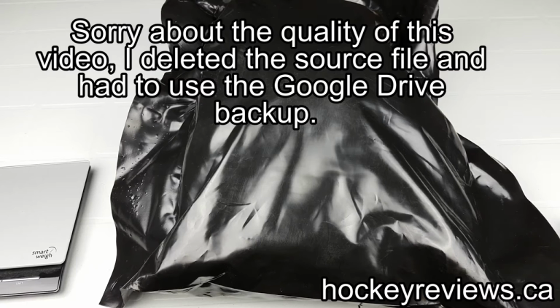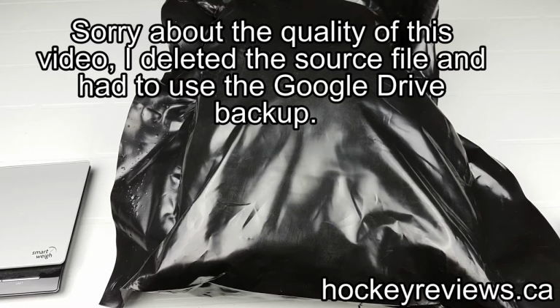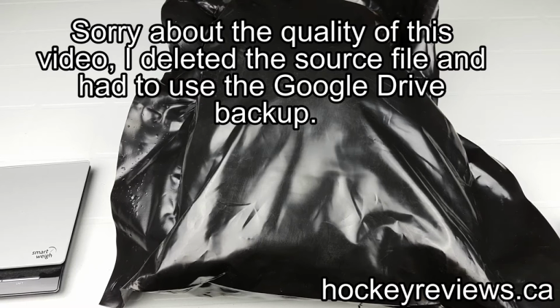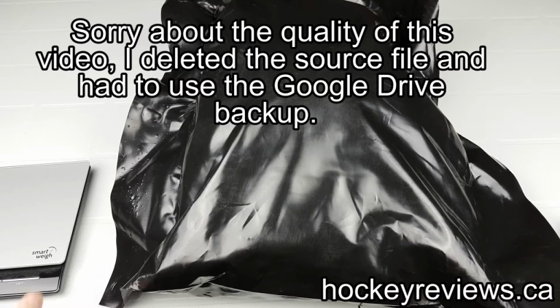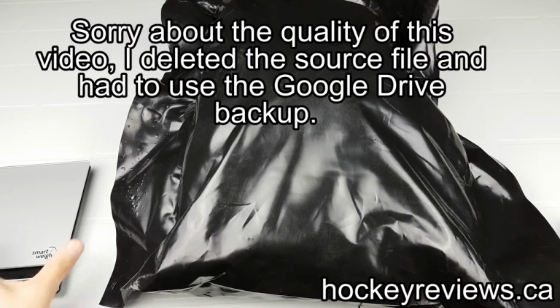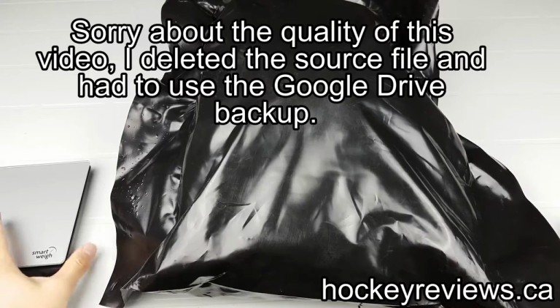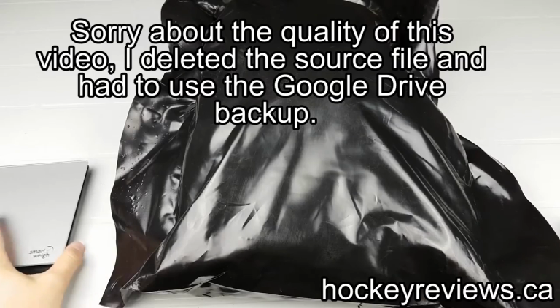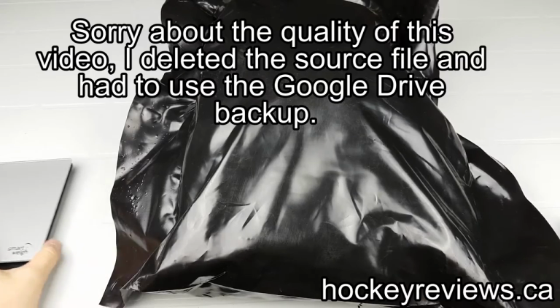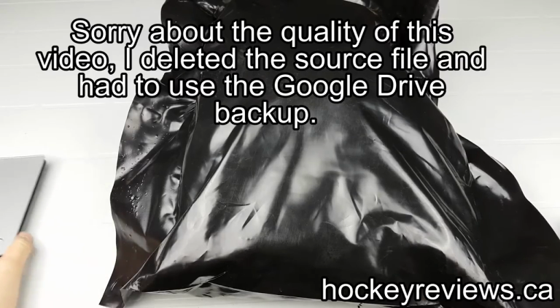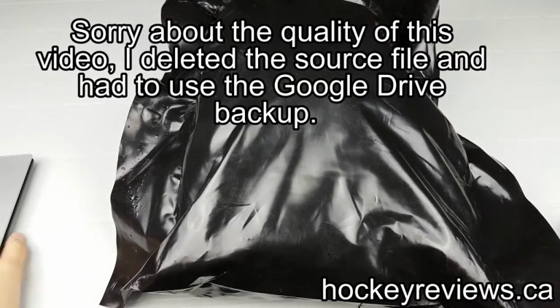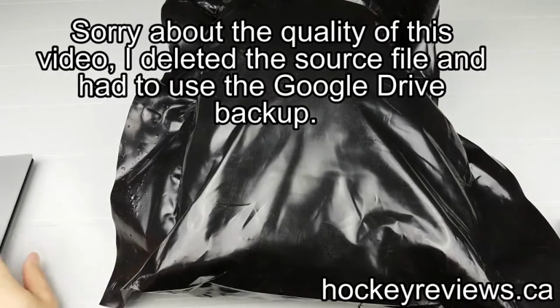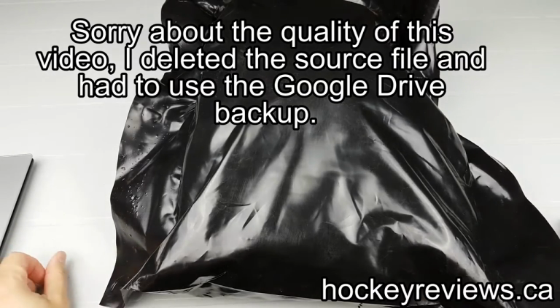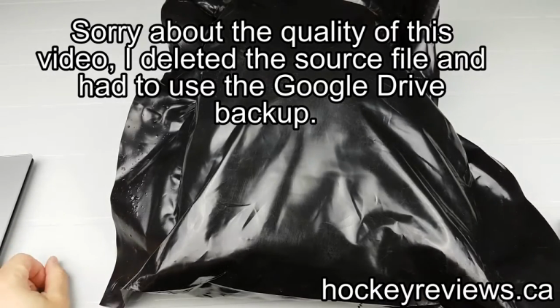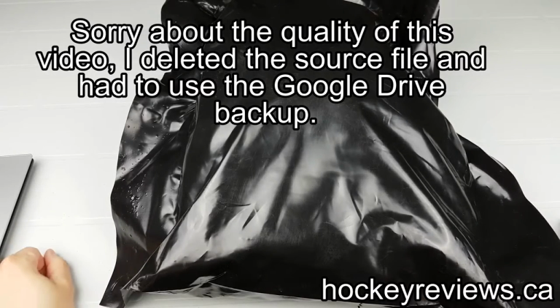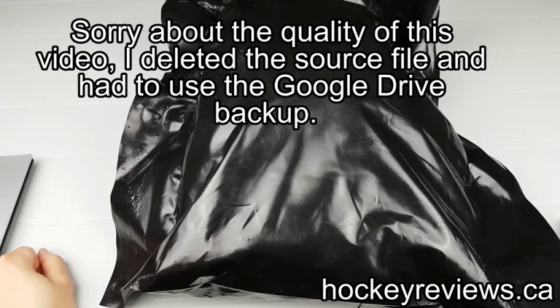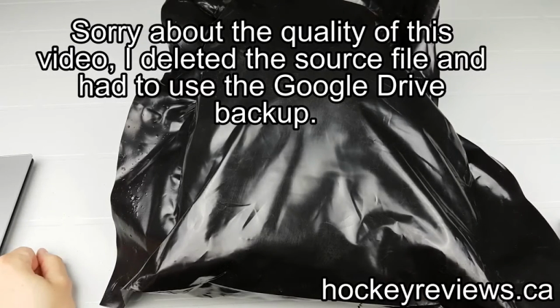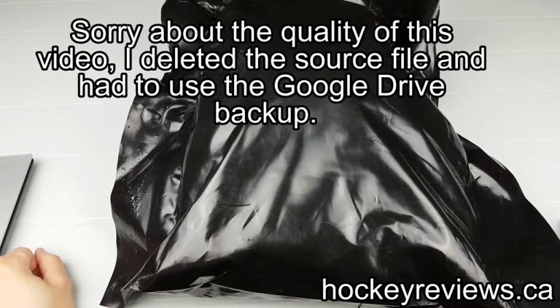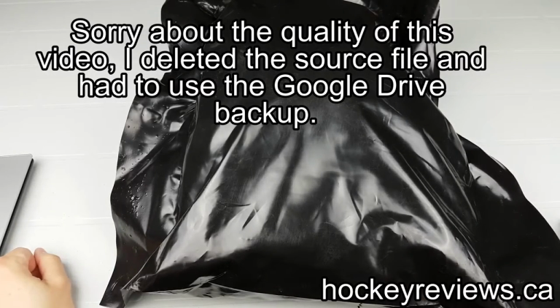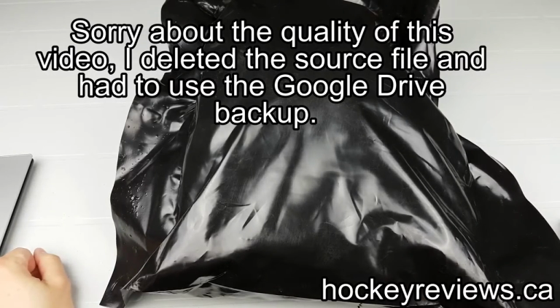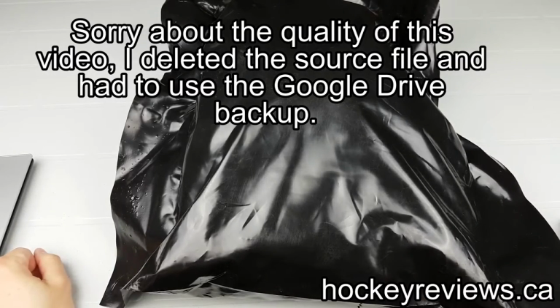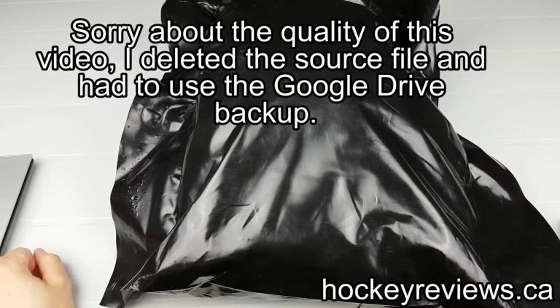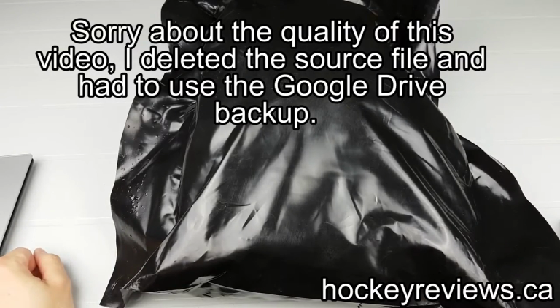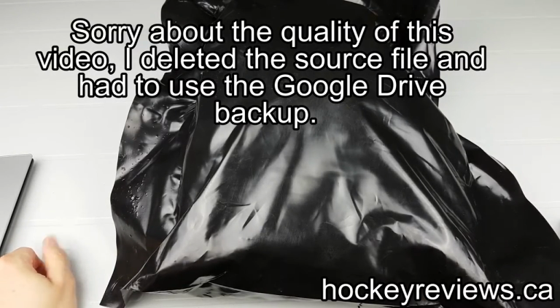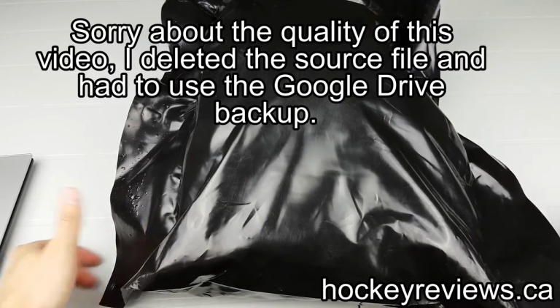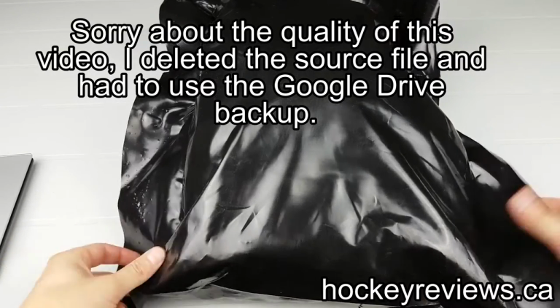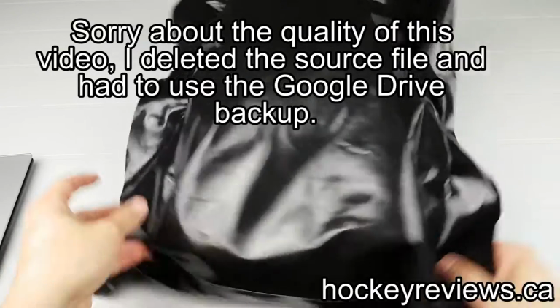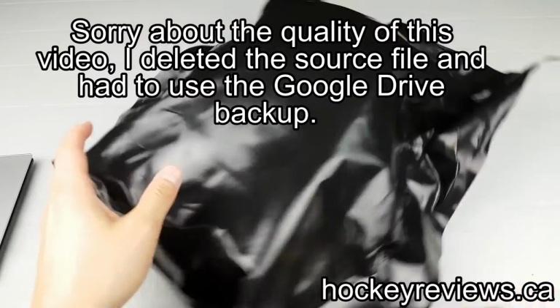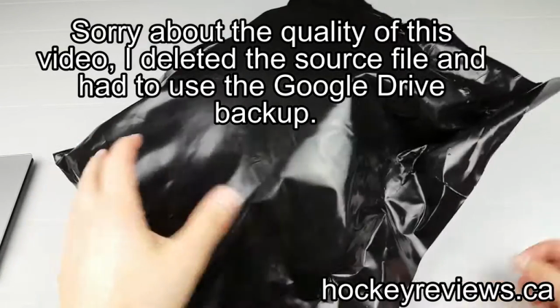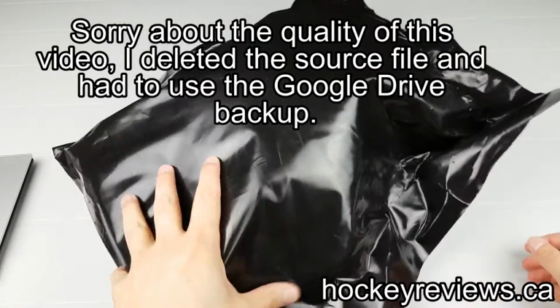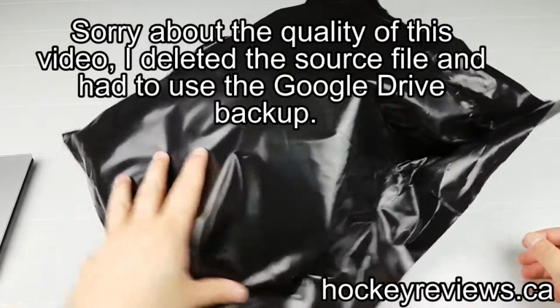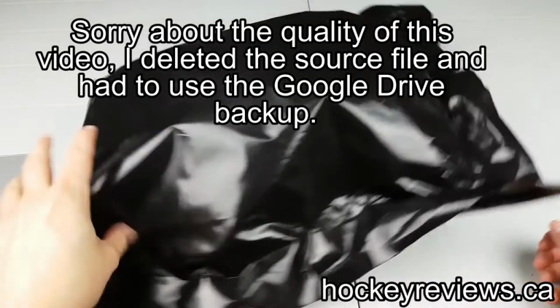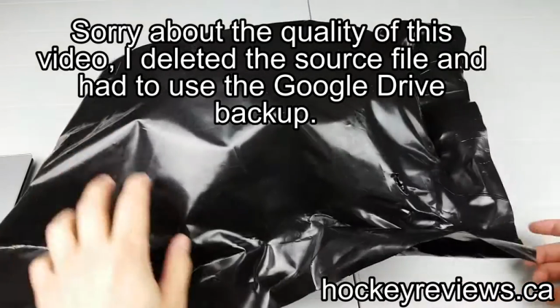Hi, I'm Matt from HockeyReviews.ca, and this is a new unboxing.